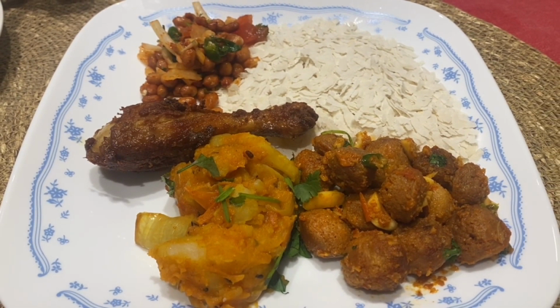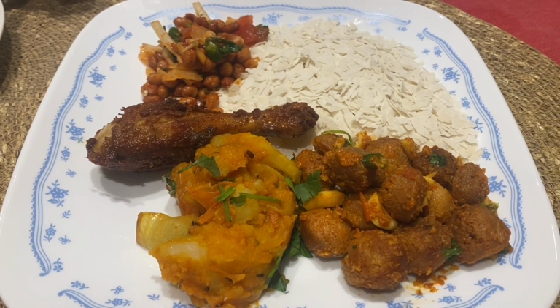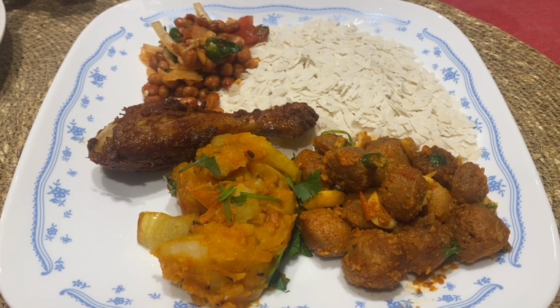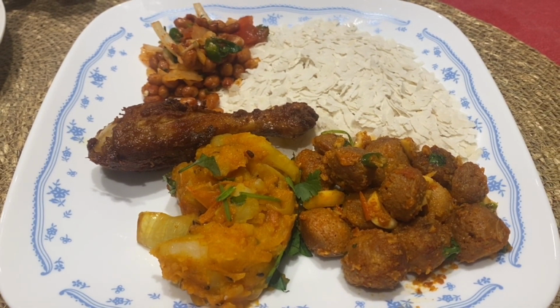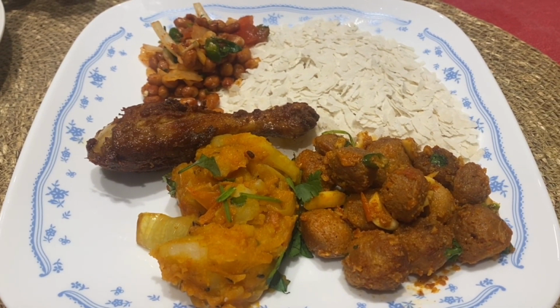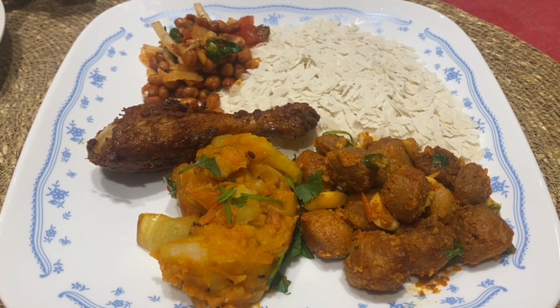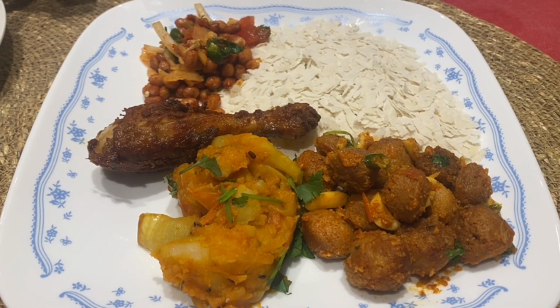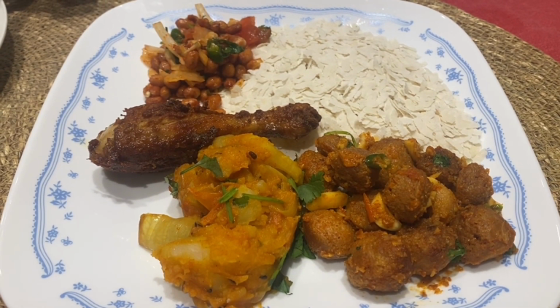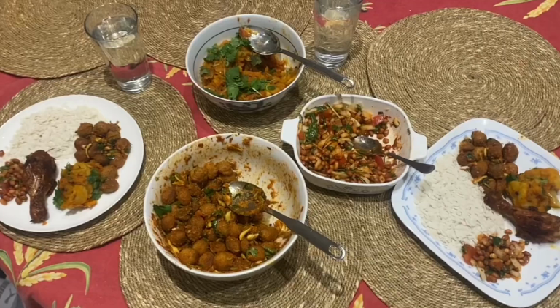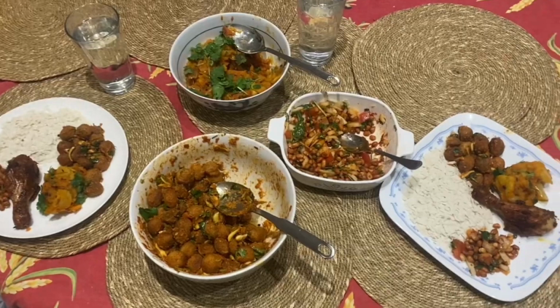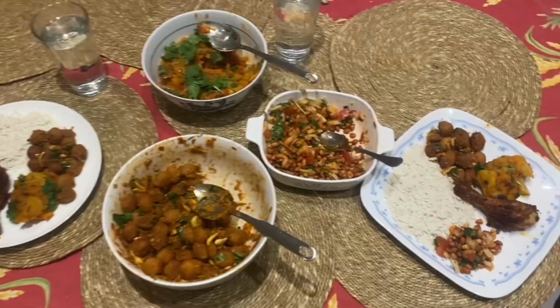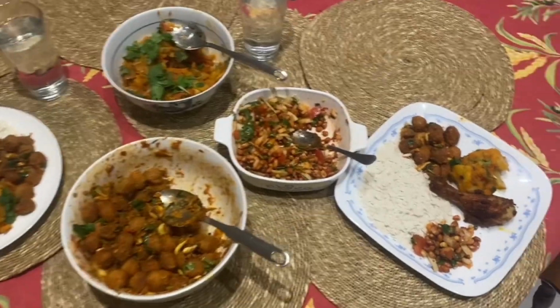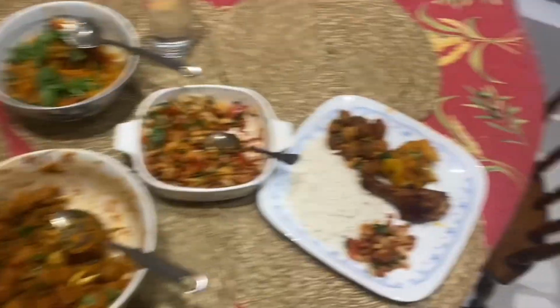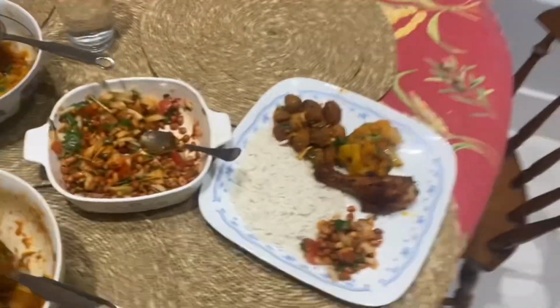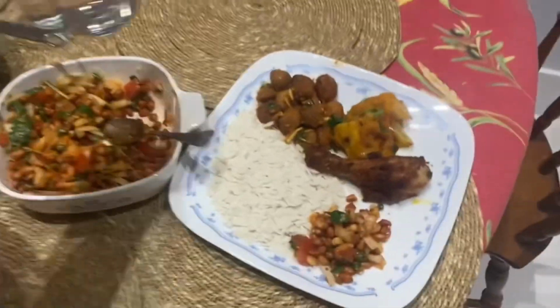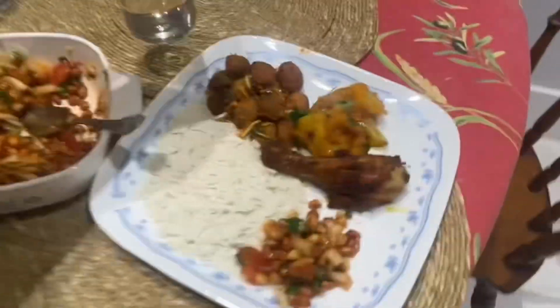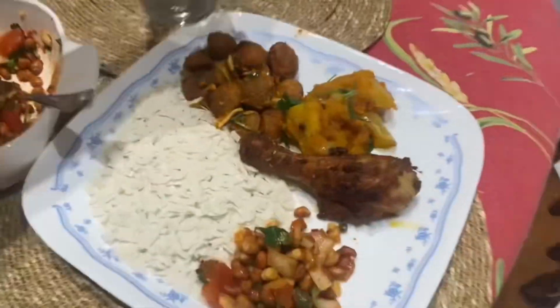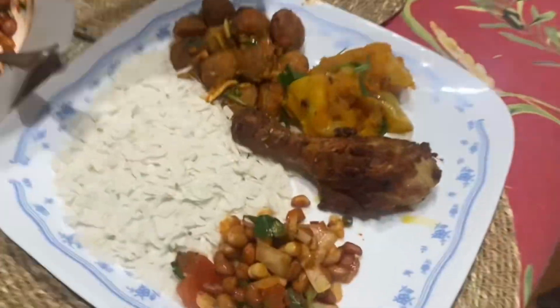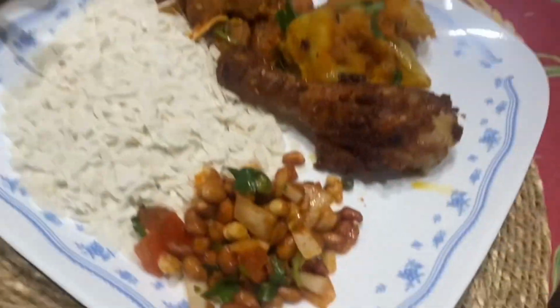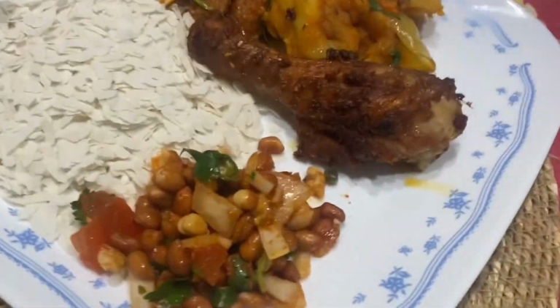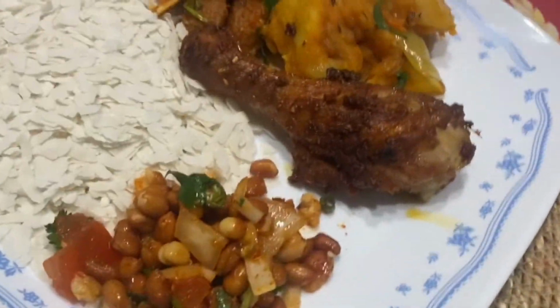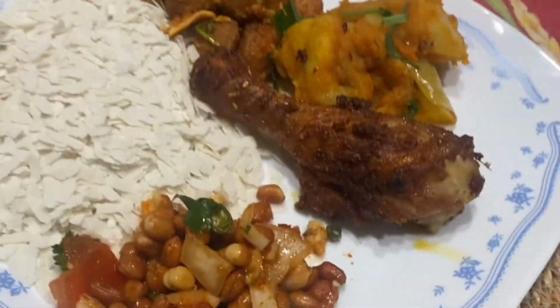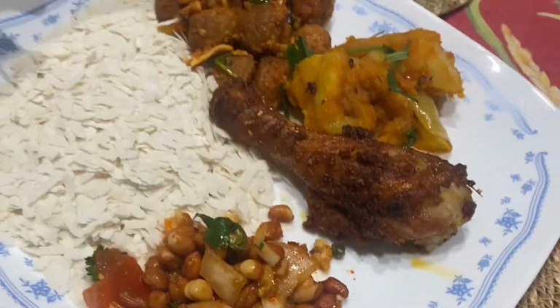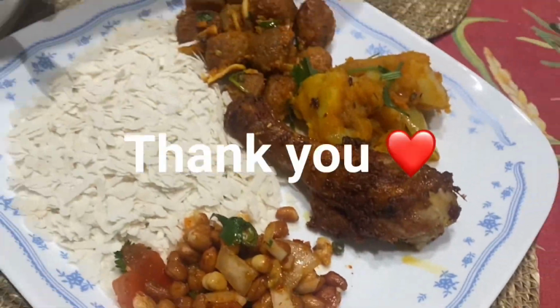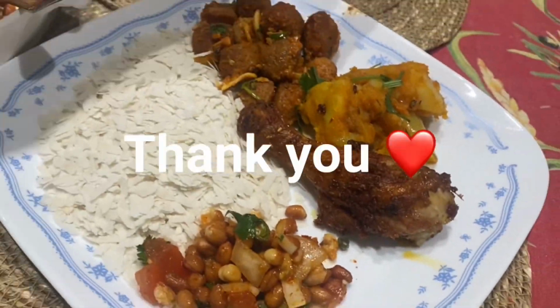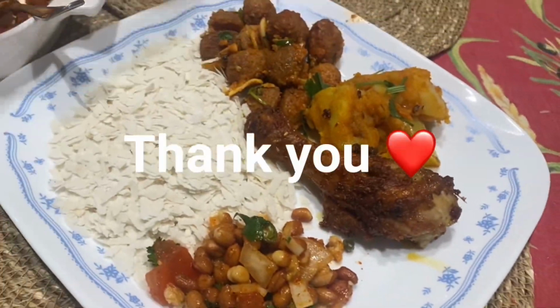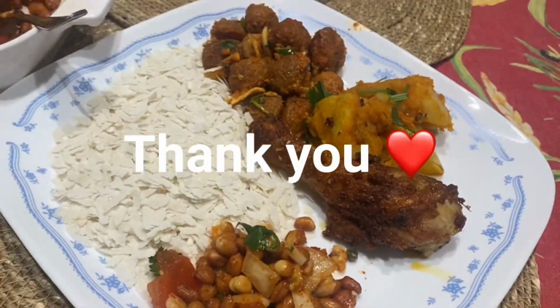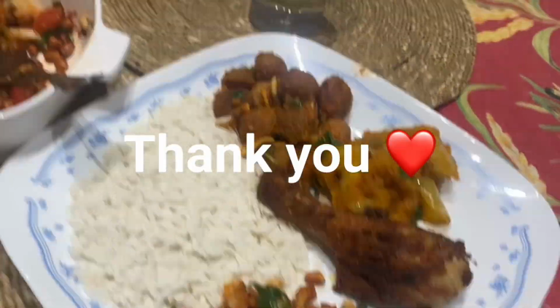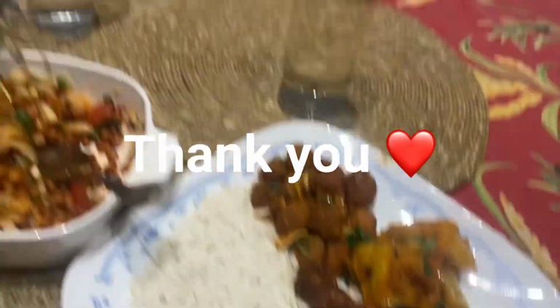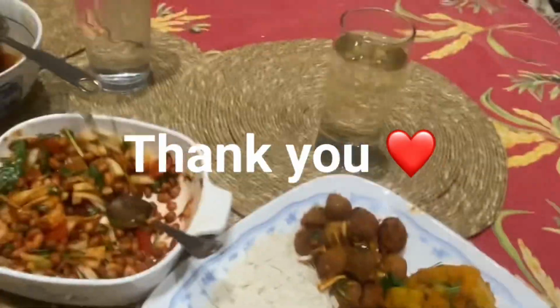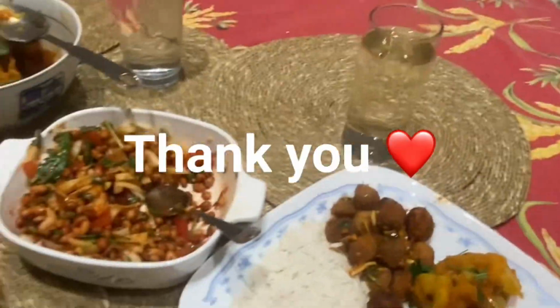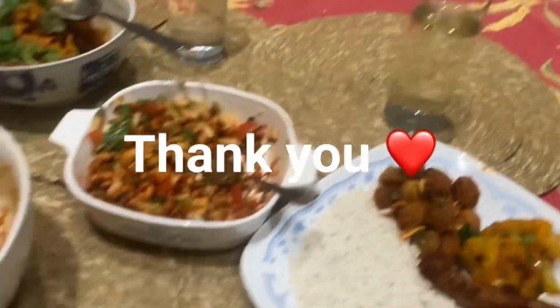These are the foods I made today. Thank you for watching, everyone.